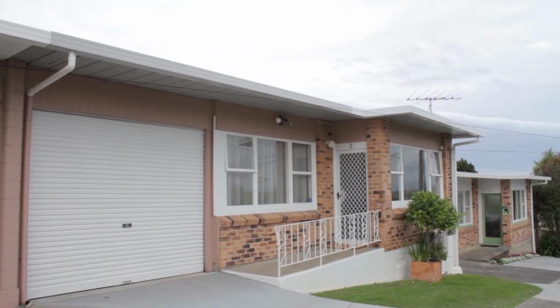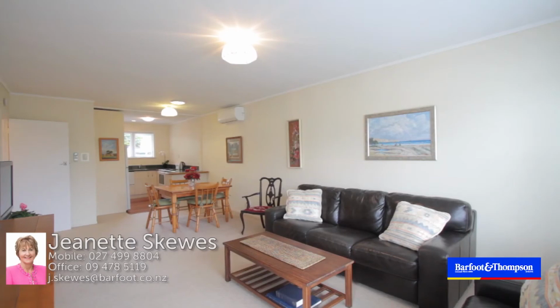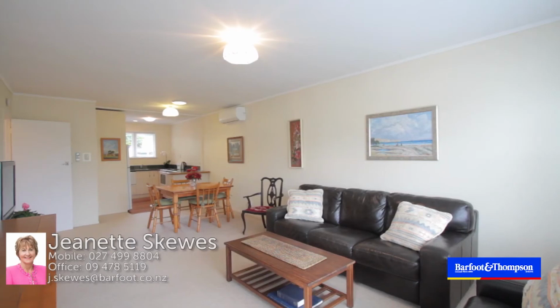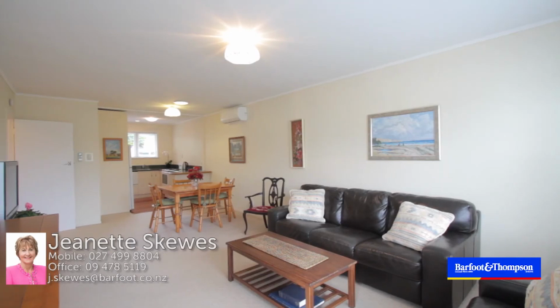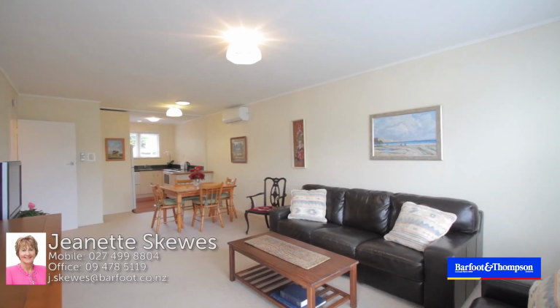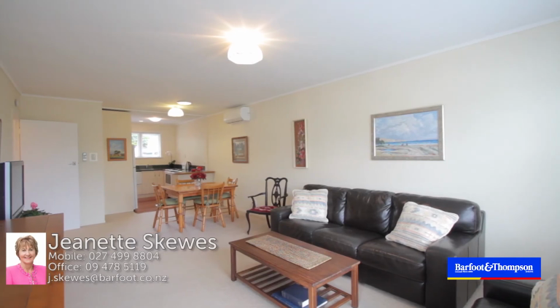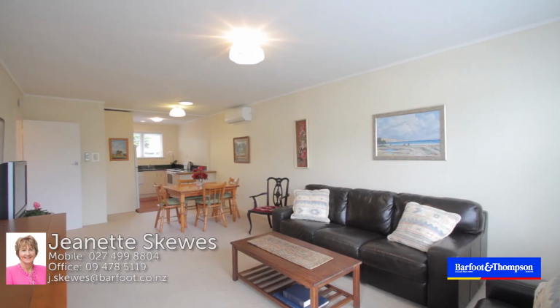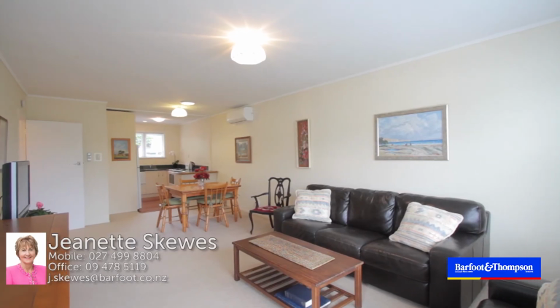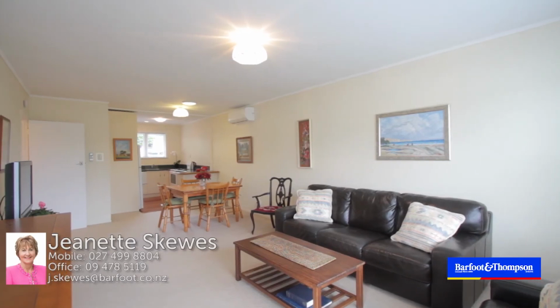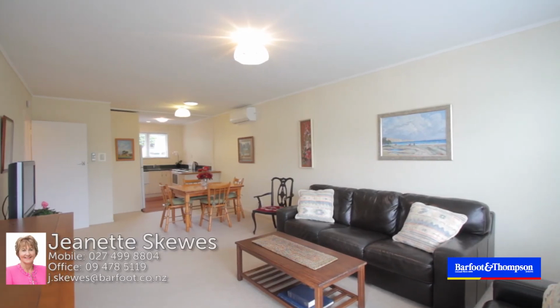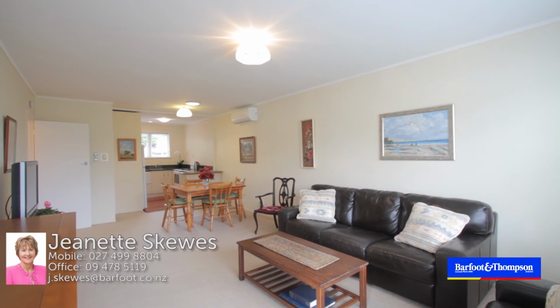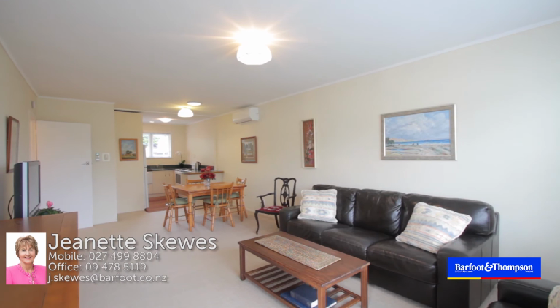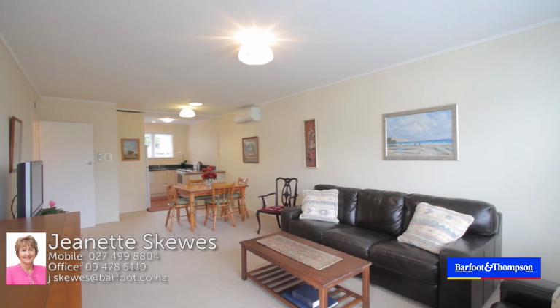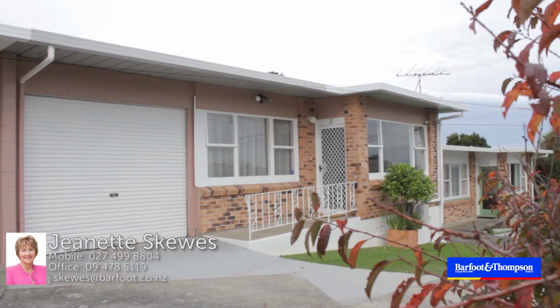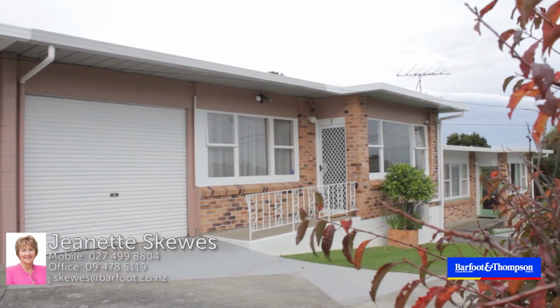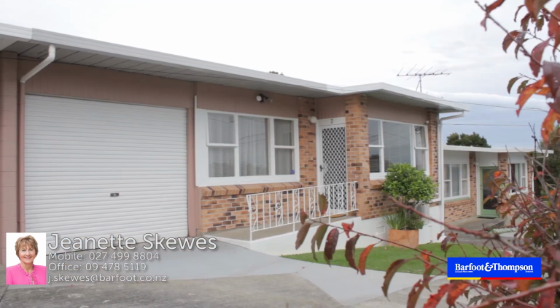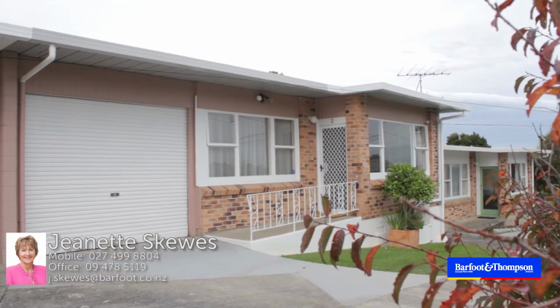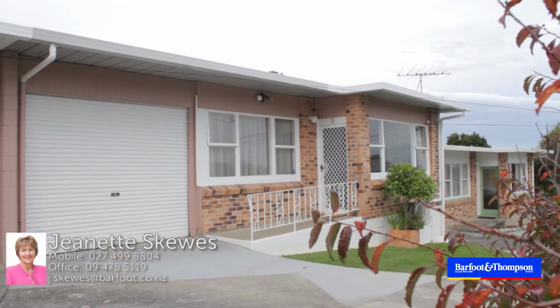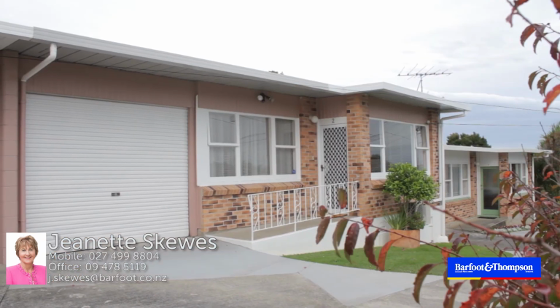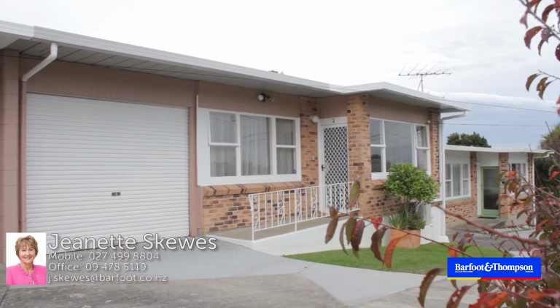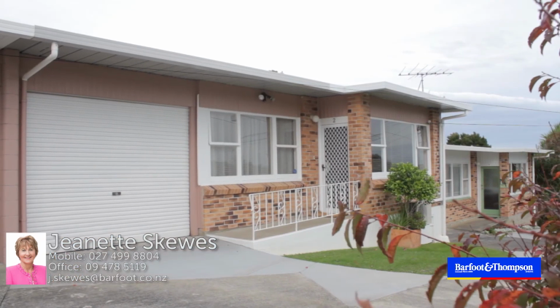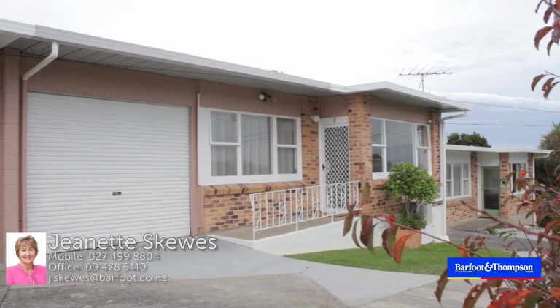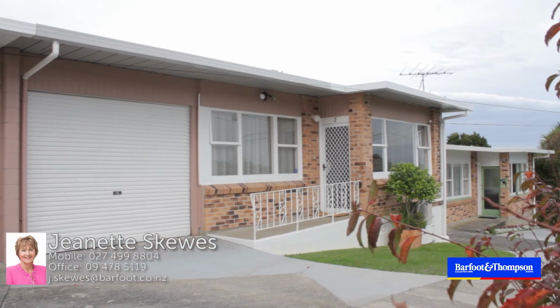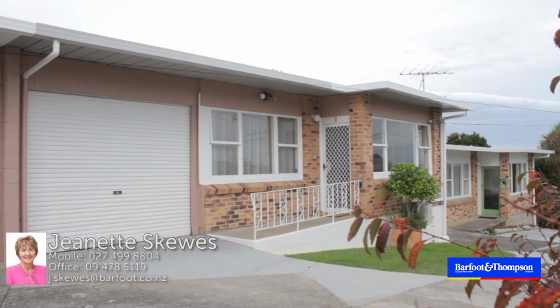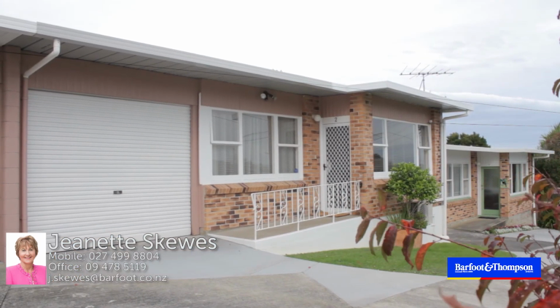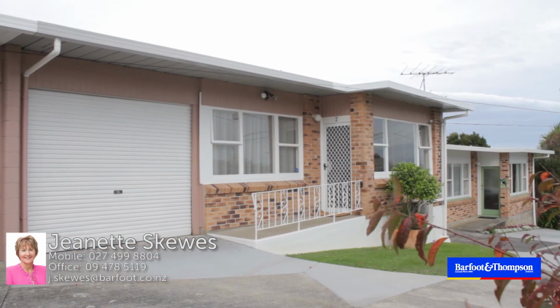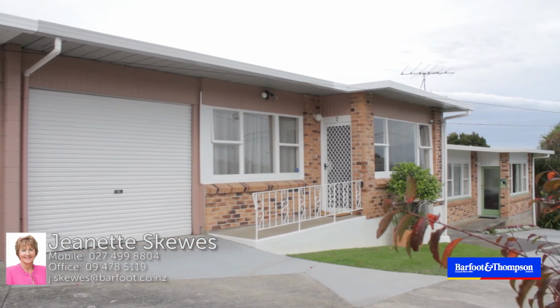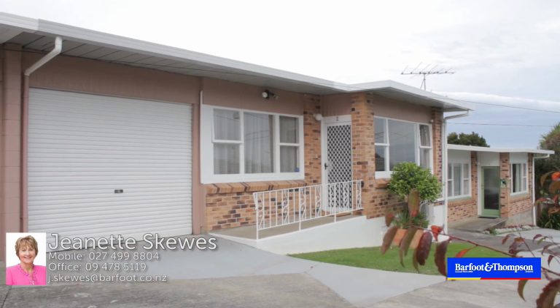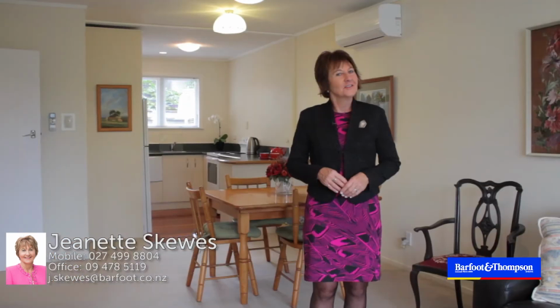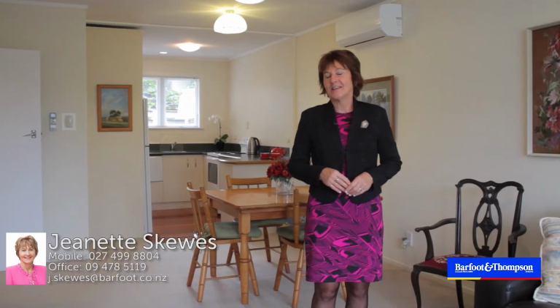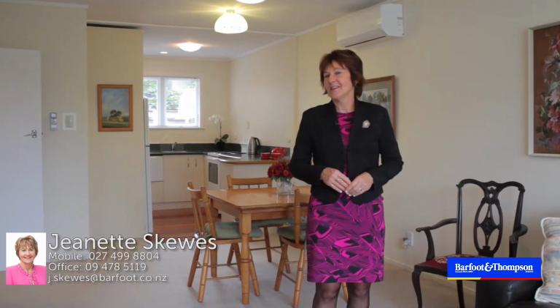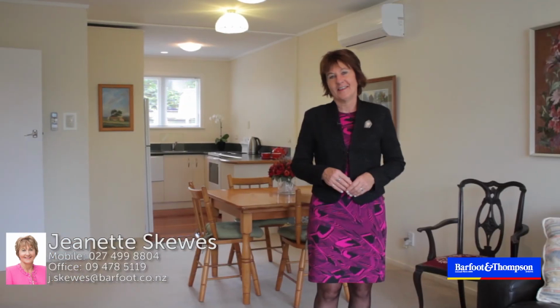I look forward to showing you through the open homes, Saturday and Sunday 2 to 2.30. See you then.